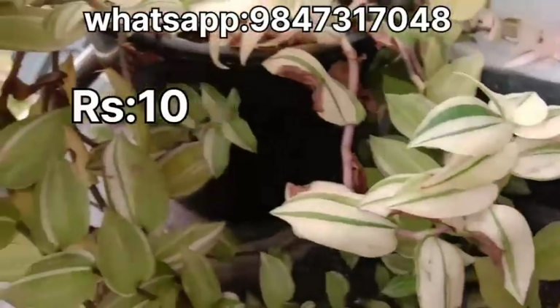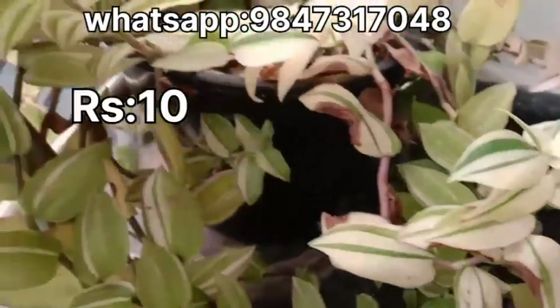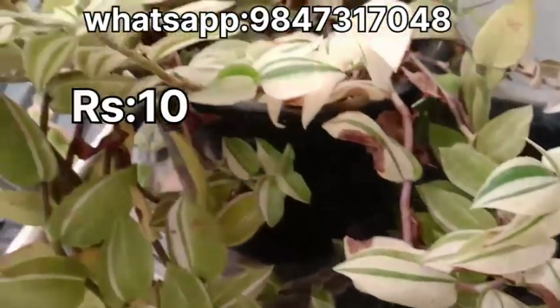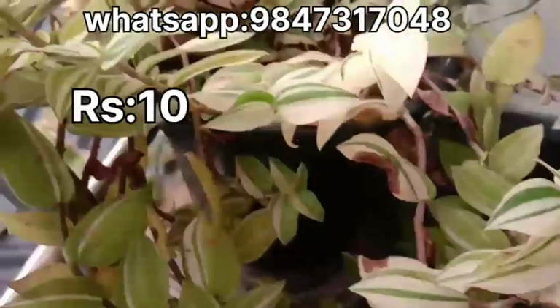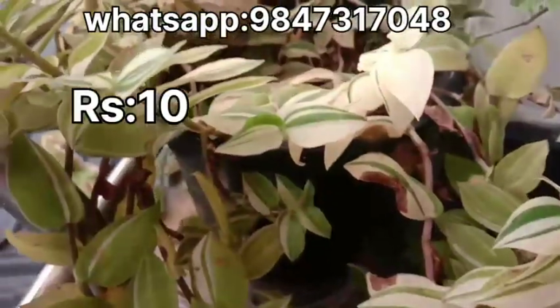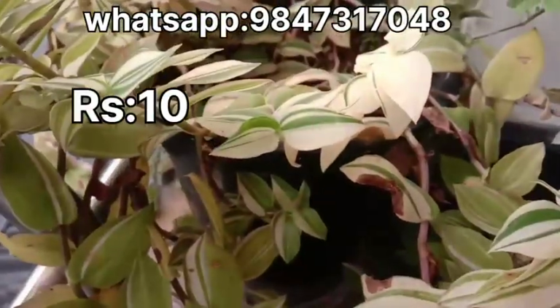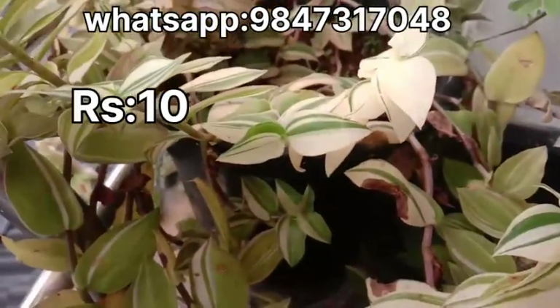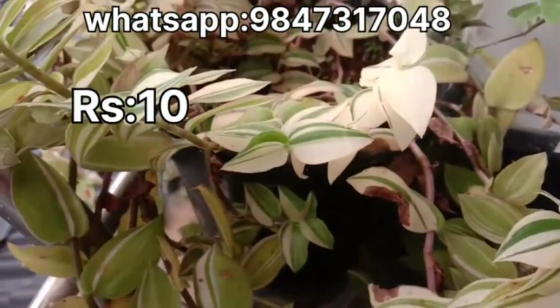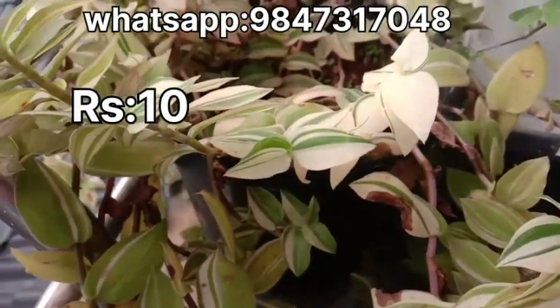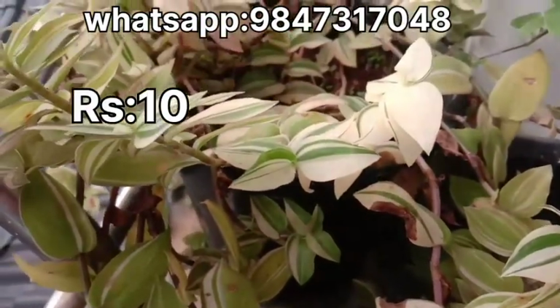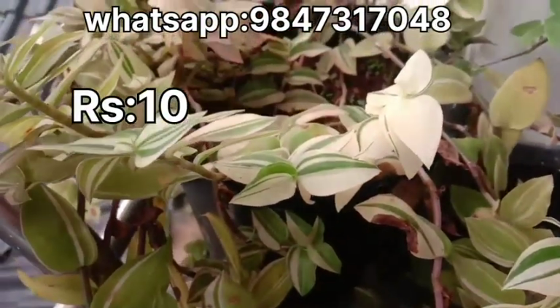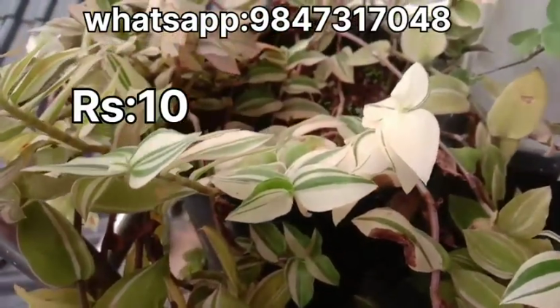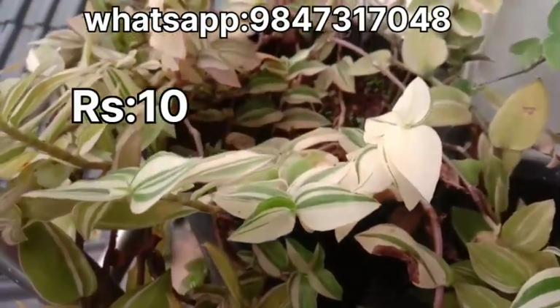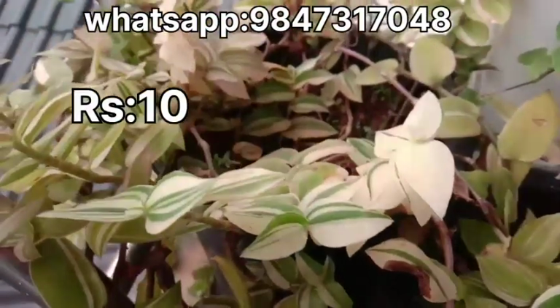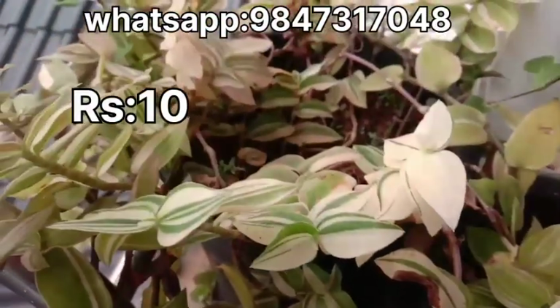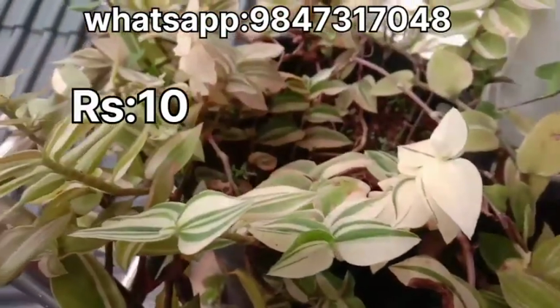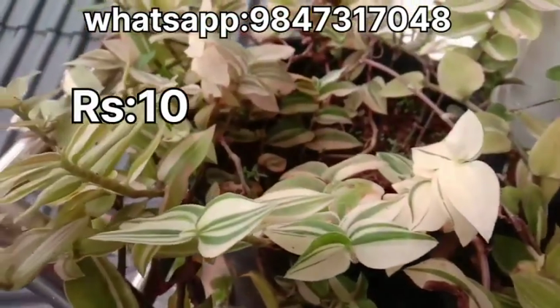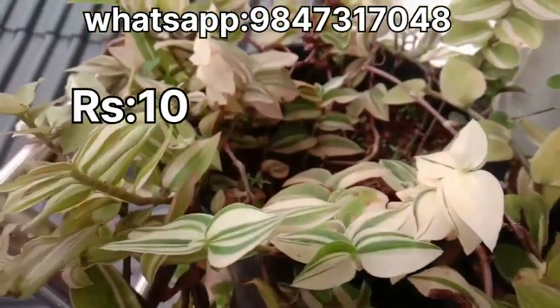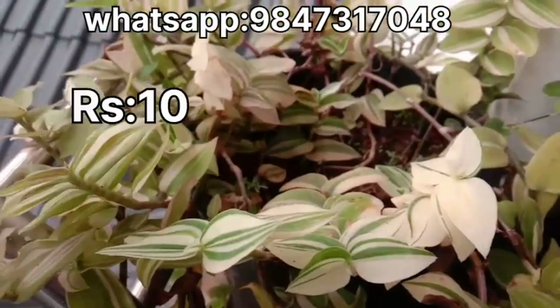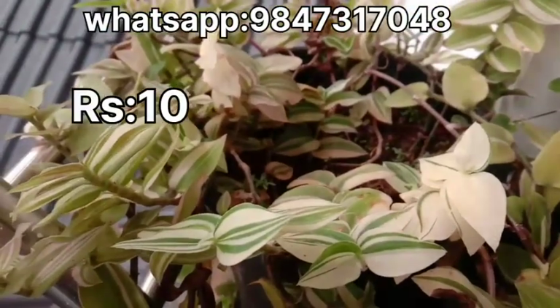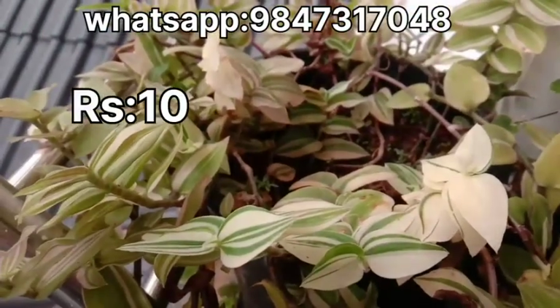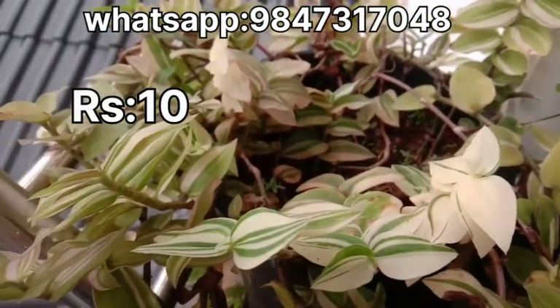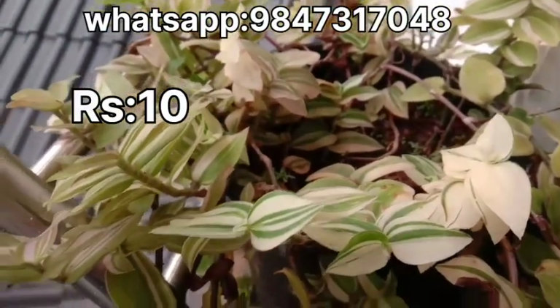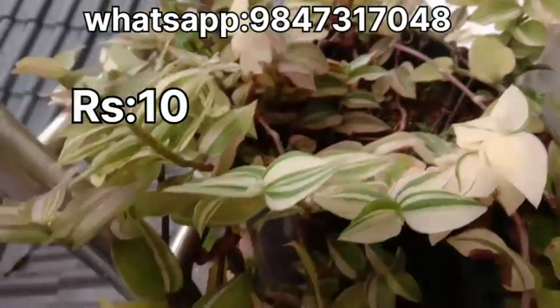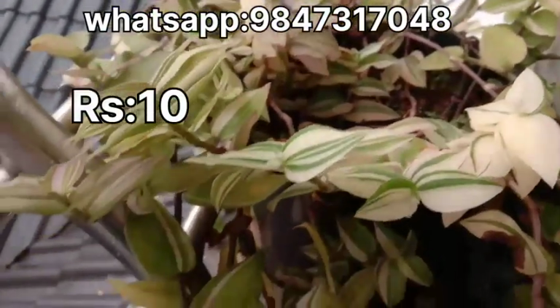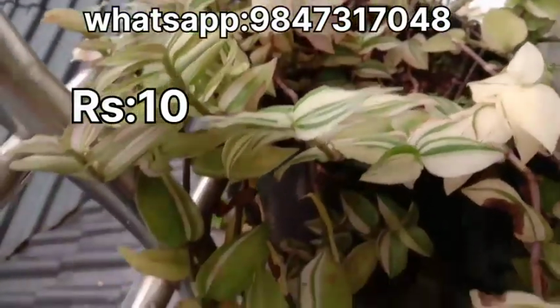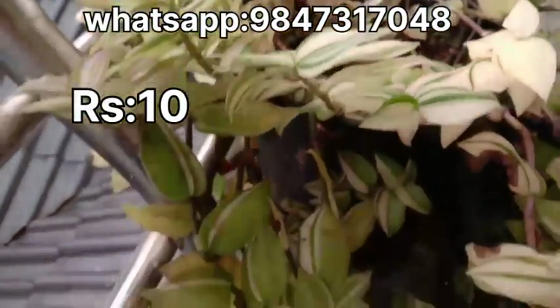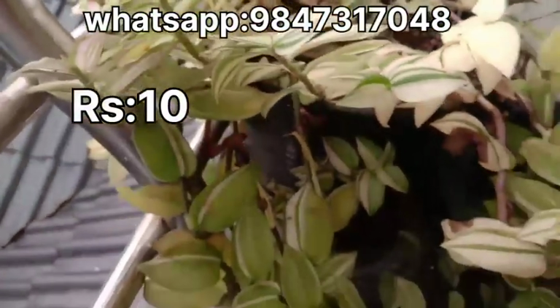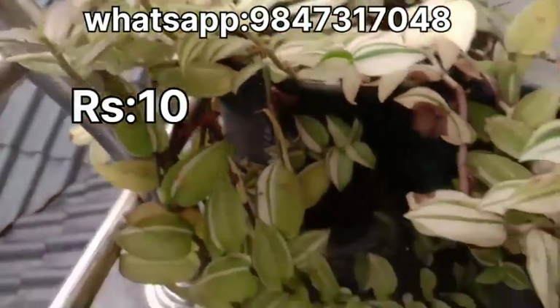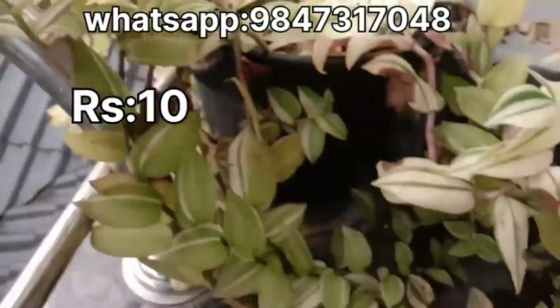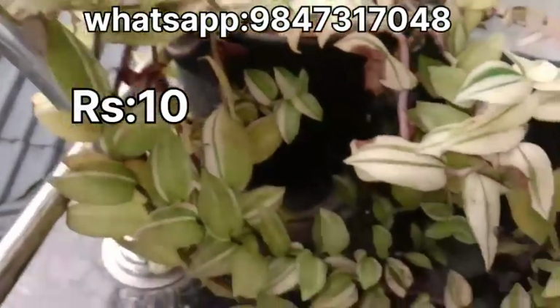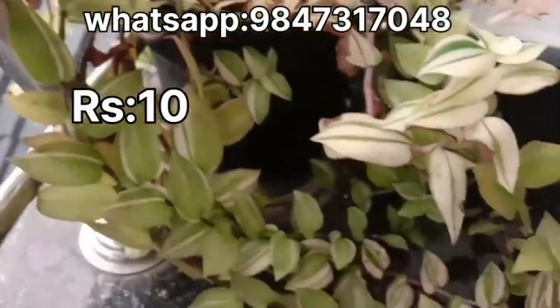It is a very fresh plant. It is a very nice plant.